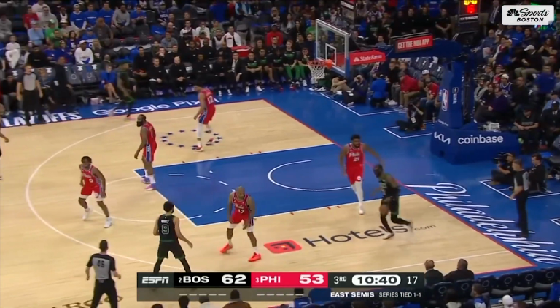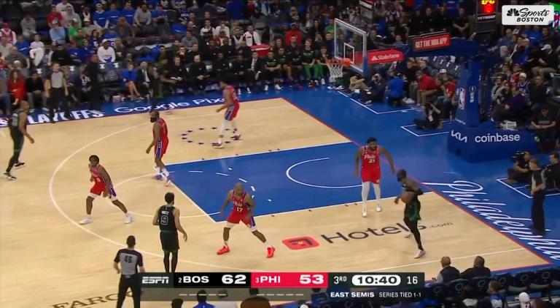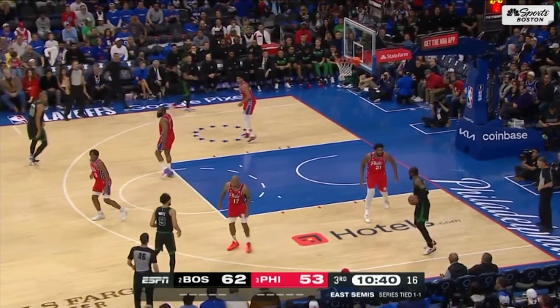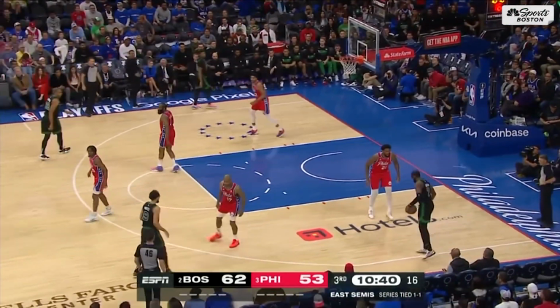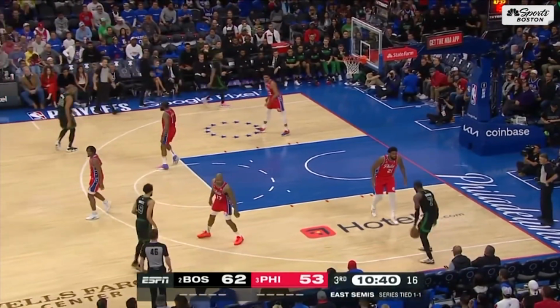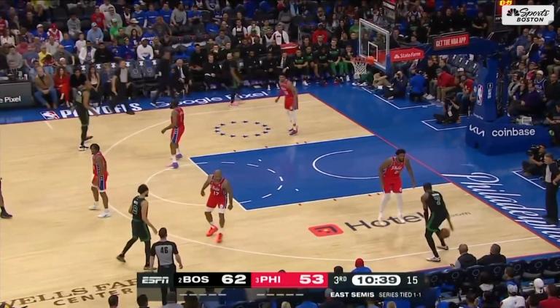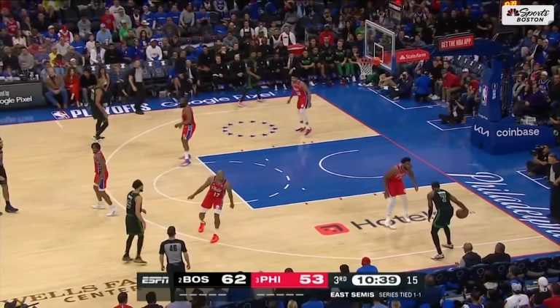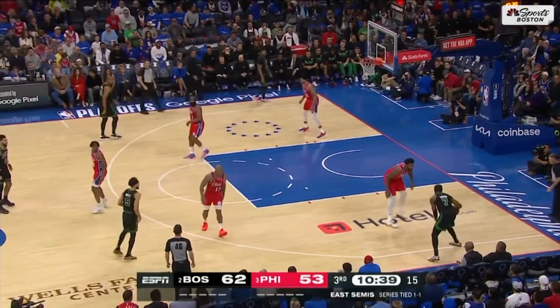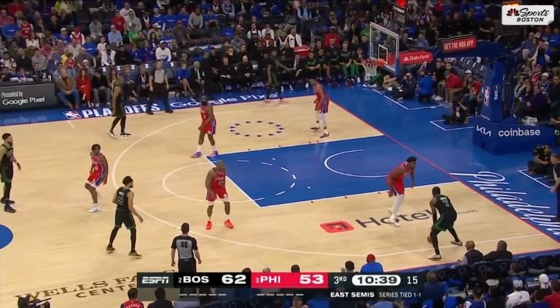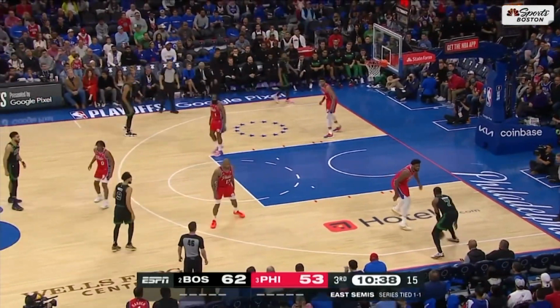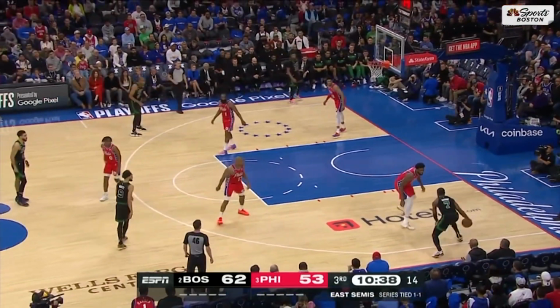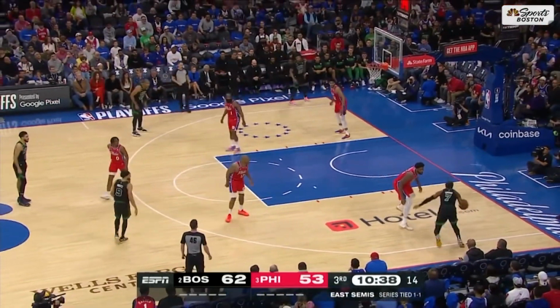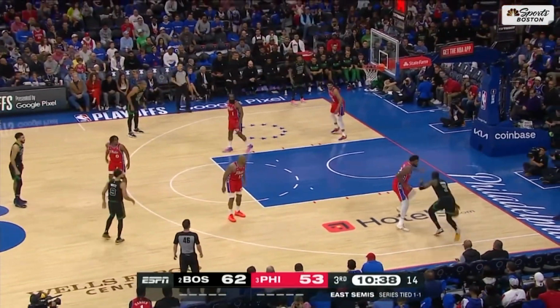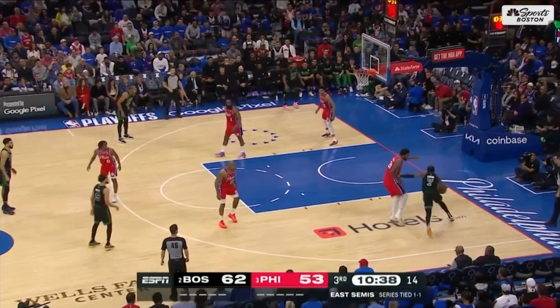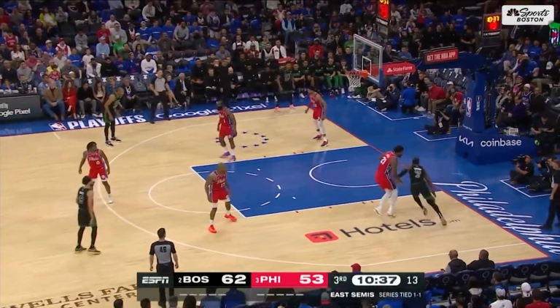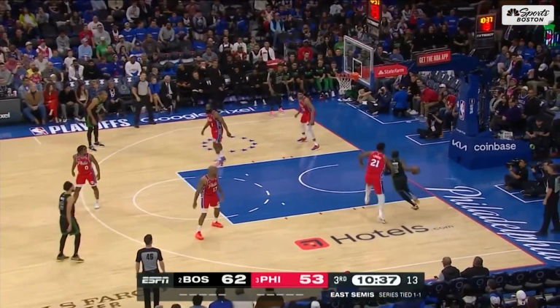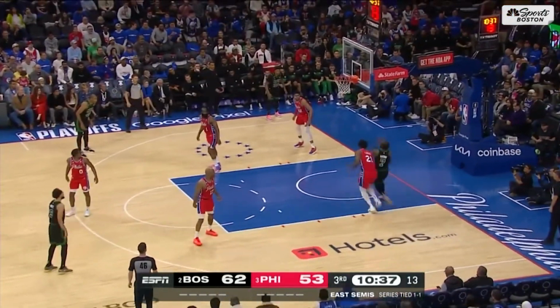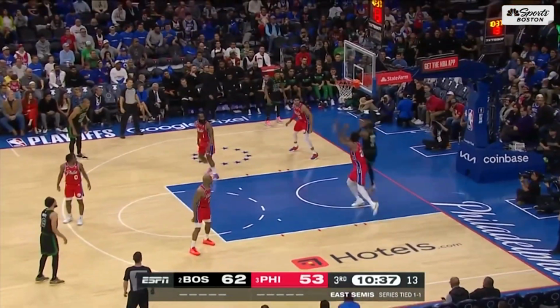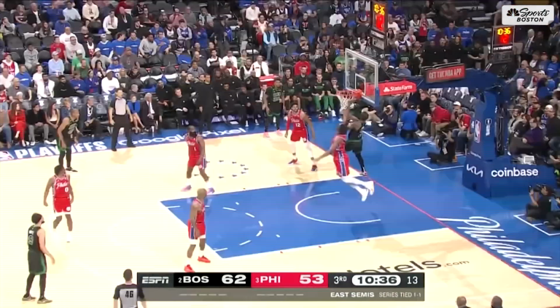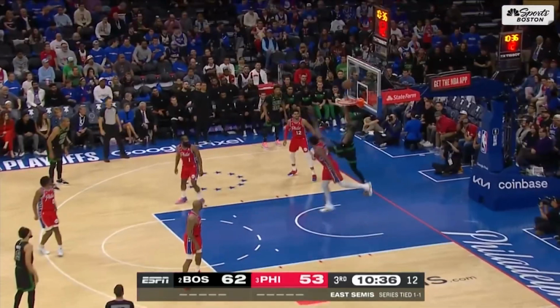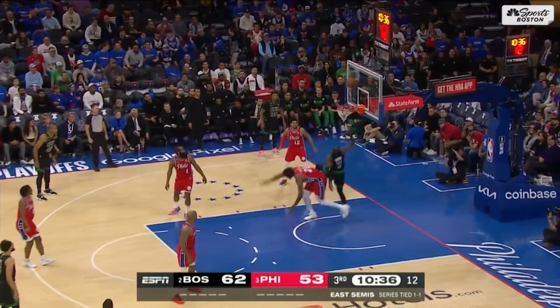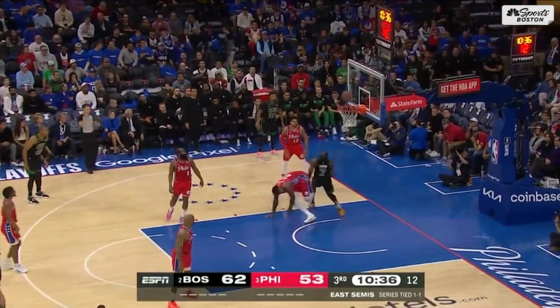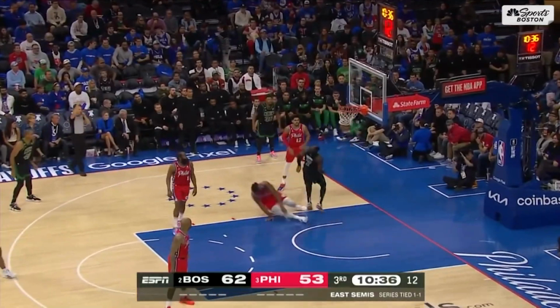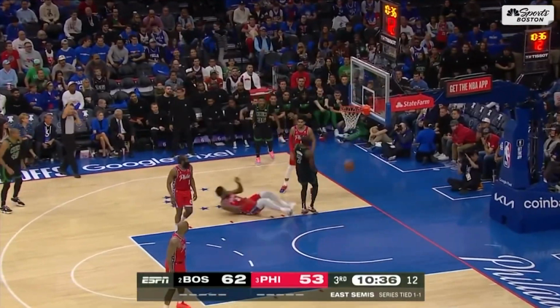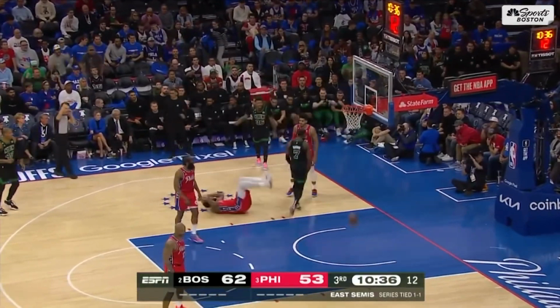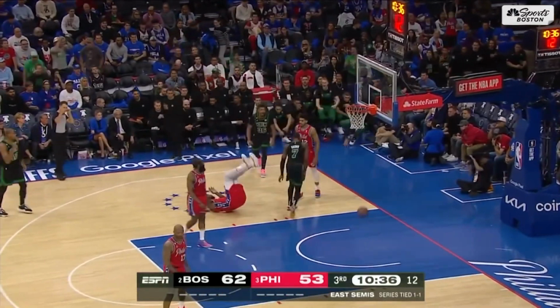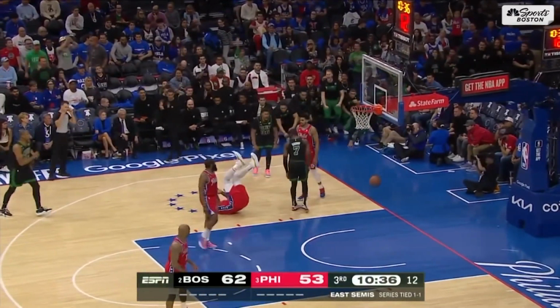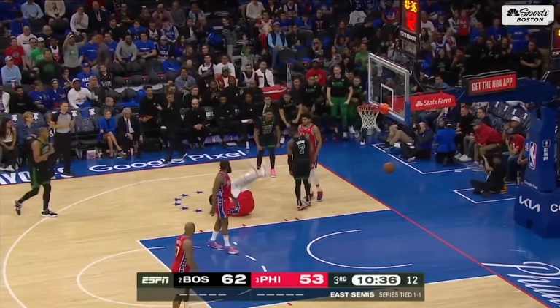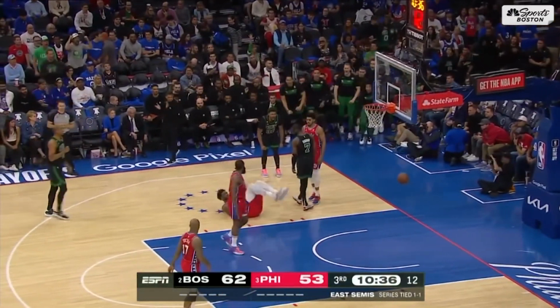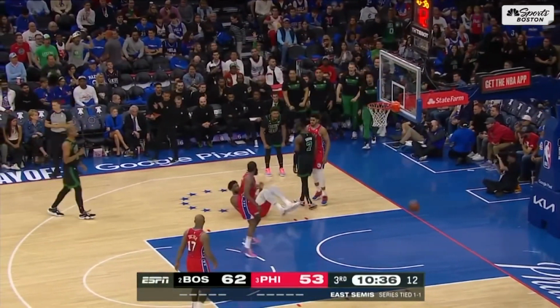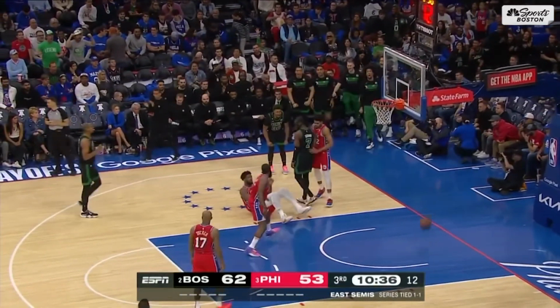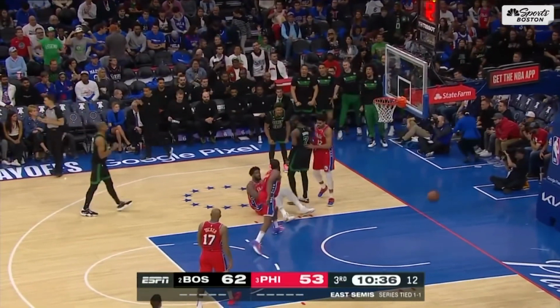Jaylen Brown probes and pulls Embiid into thin air. Reverse layup — got it — and count it. Wow.